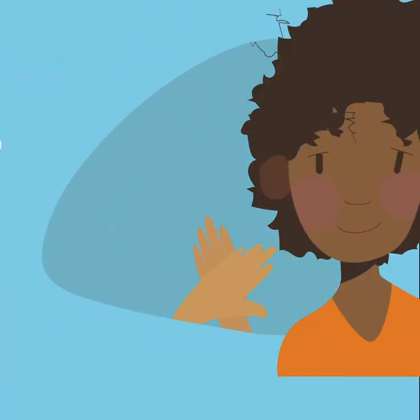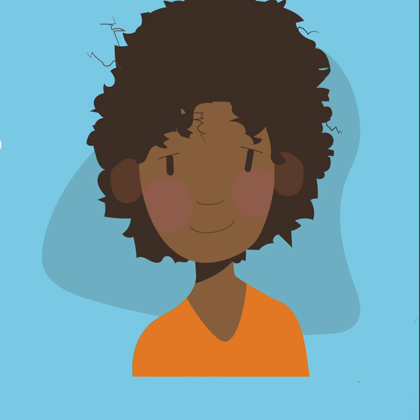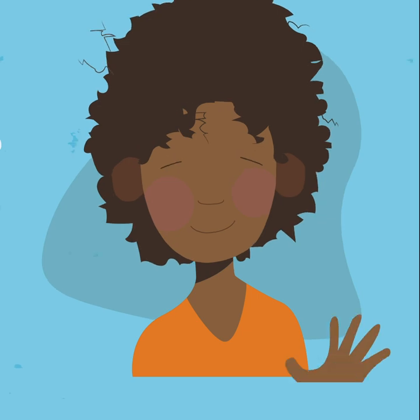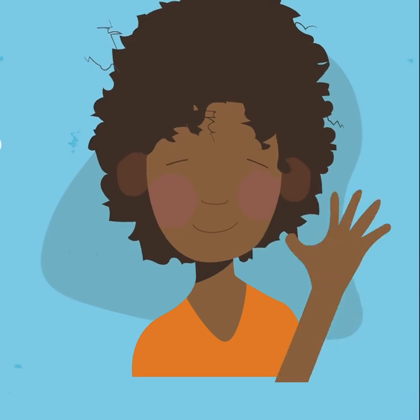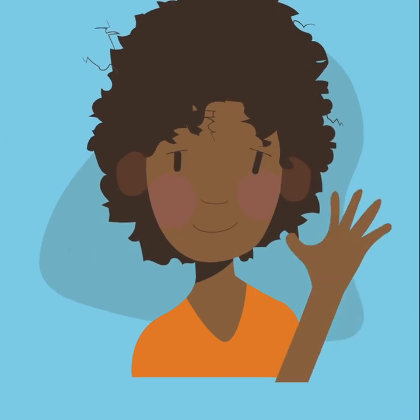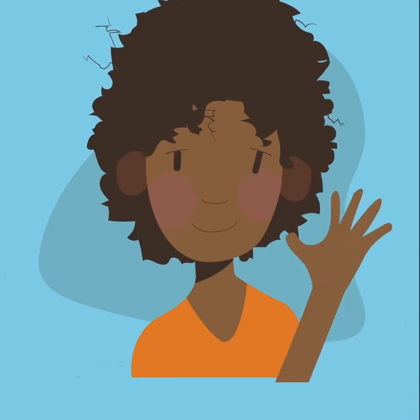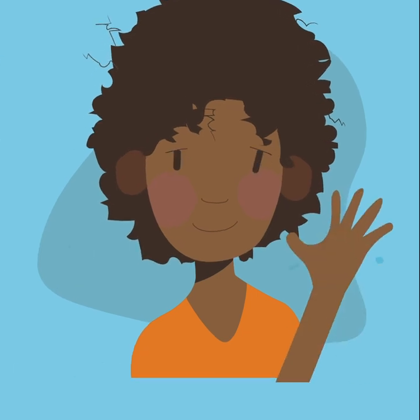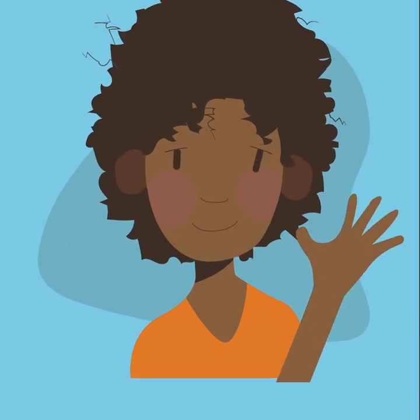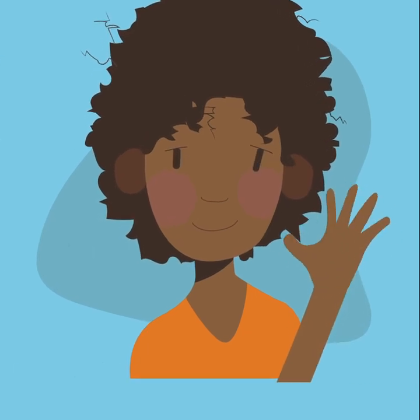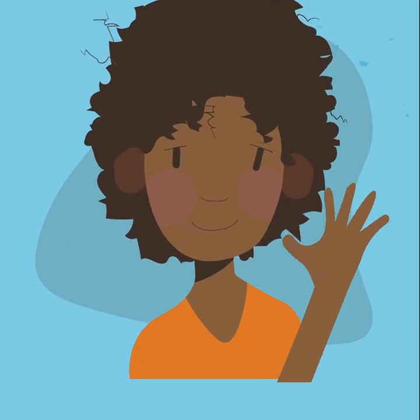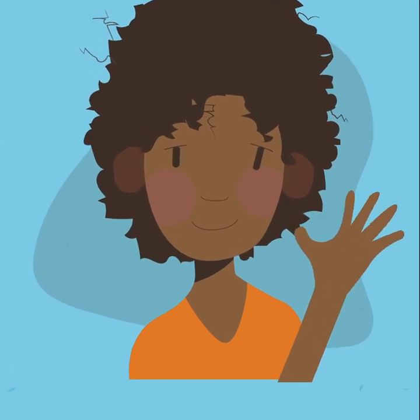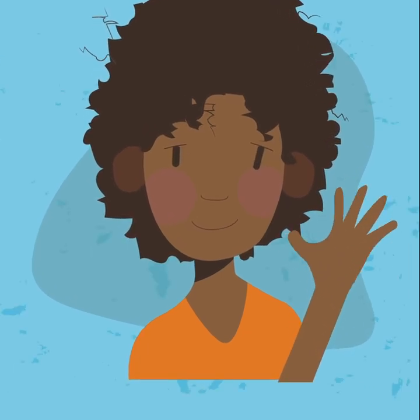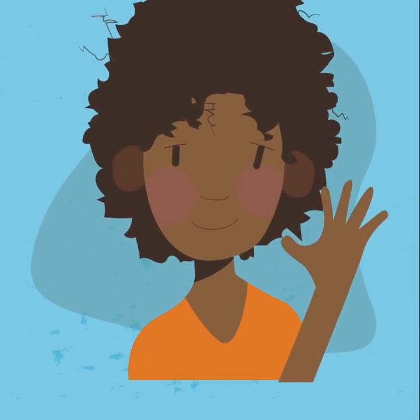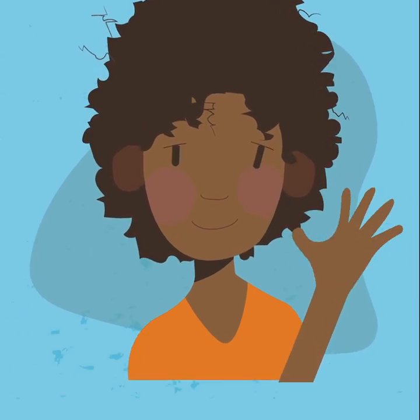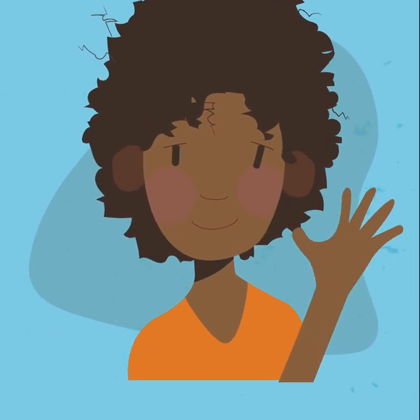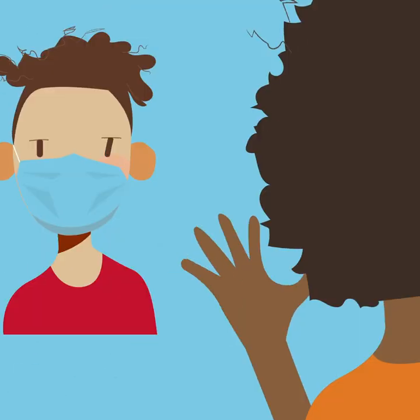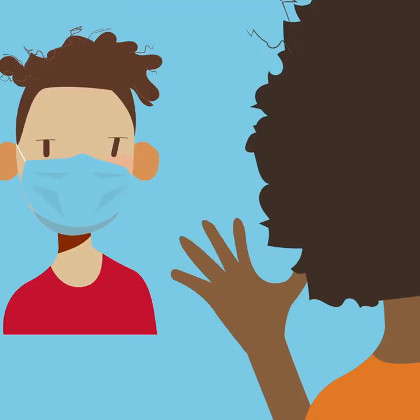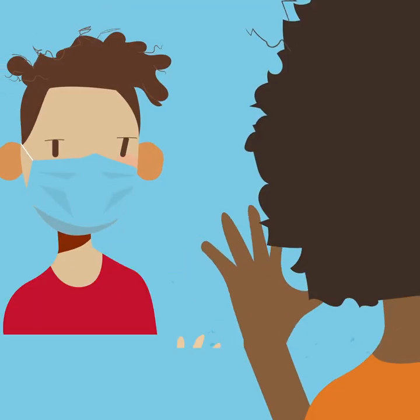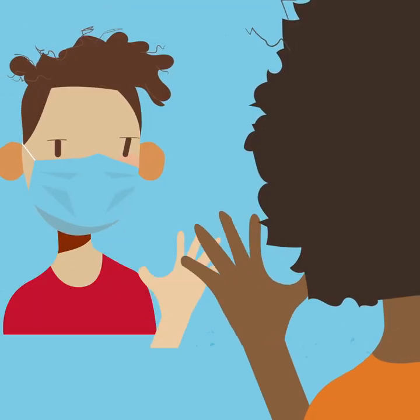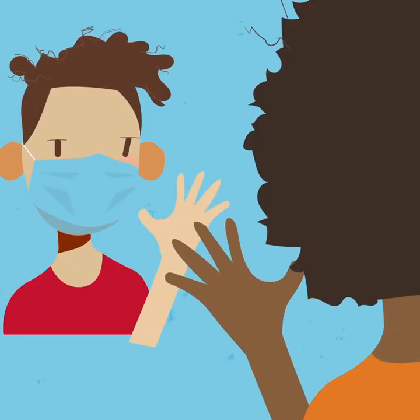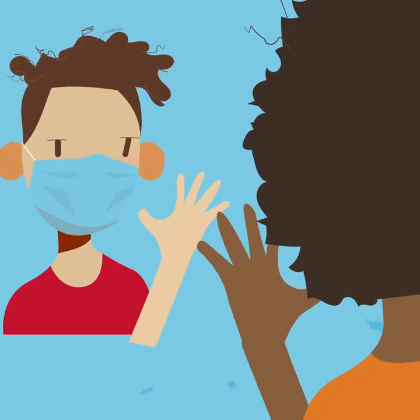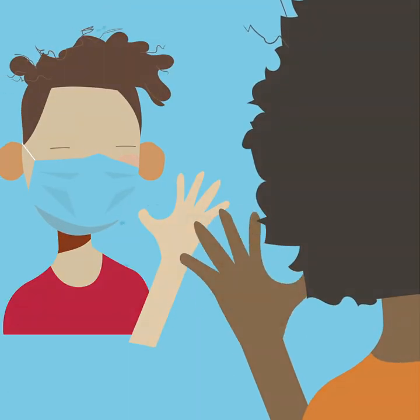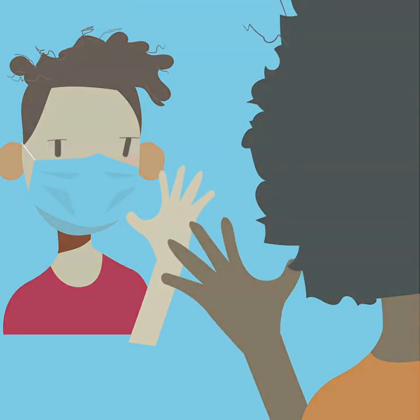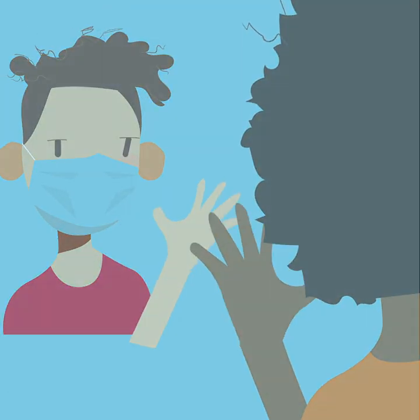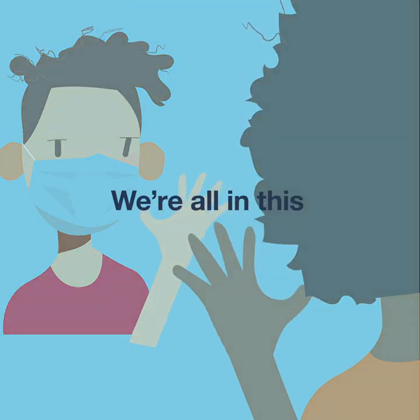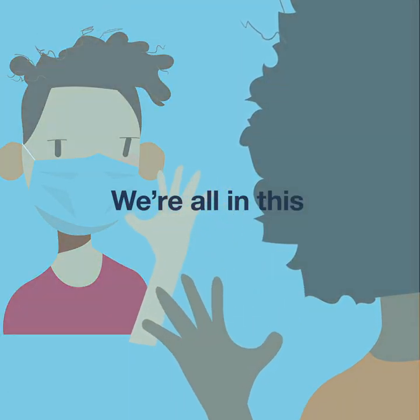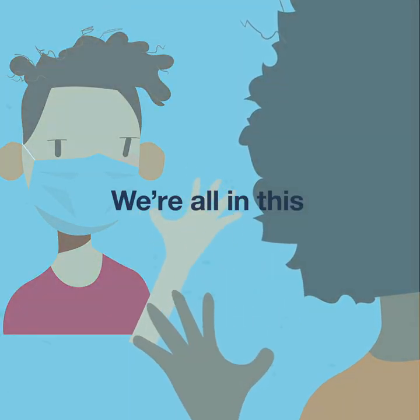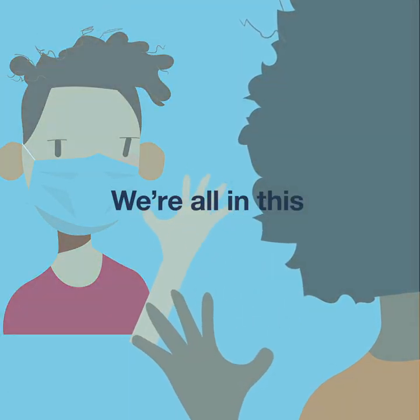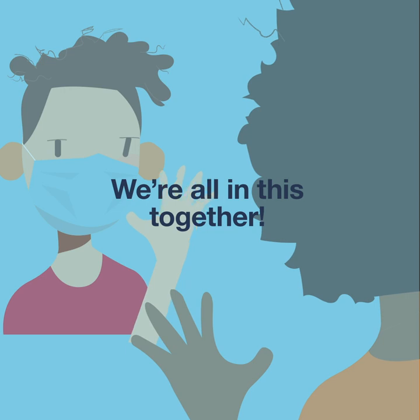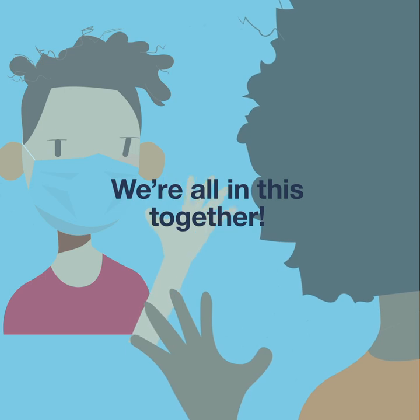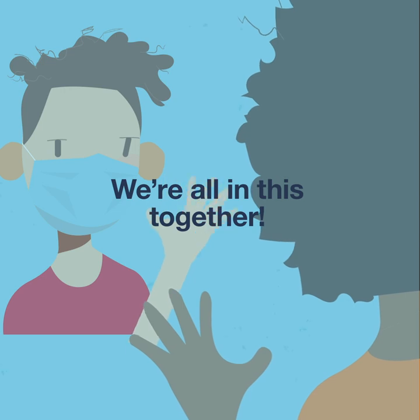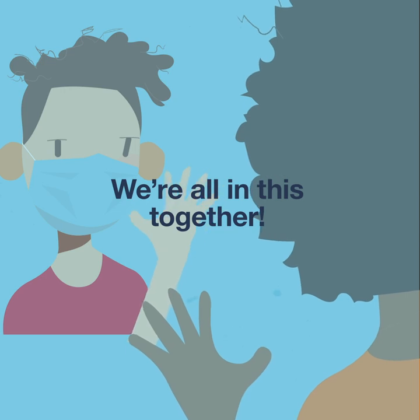Some students can't wear a mask for health reasons. Remember to be understanding and kind. We're all in this together.